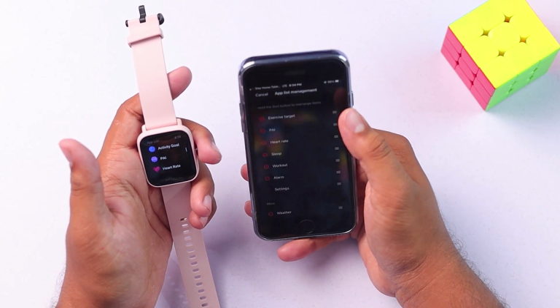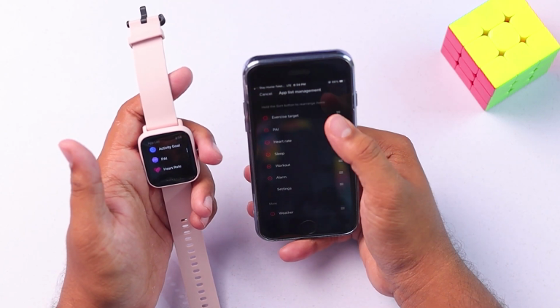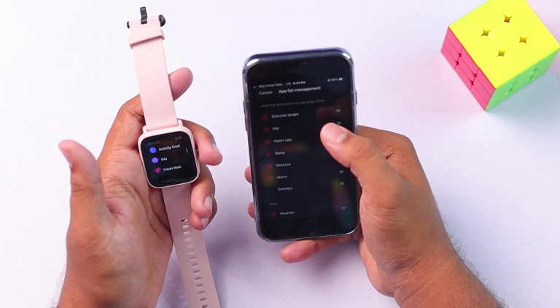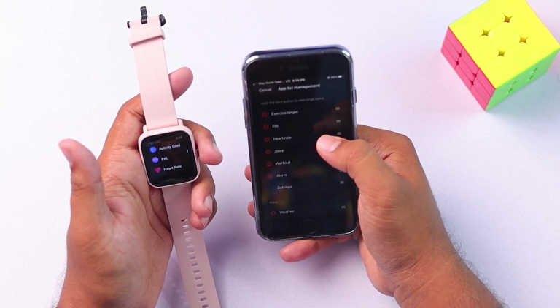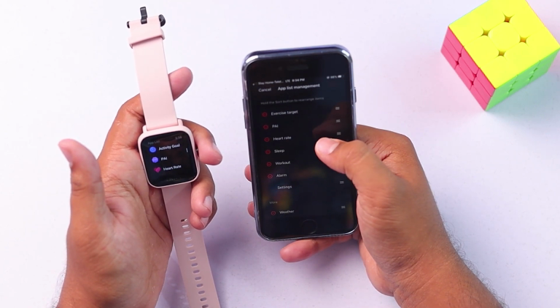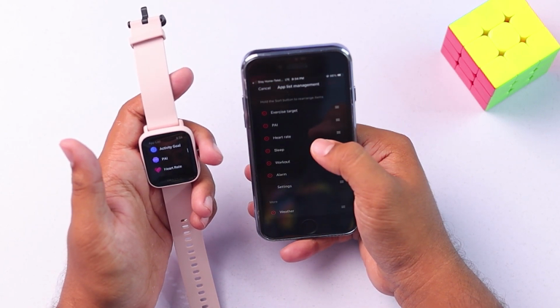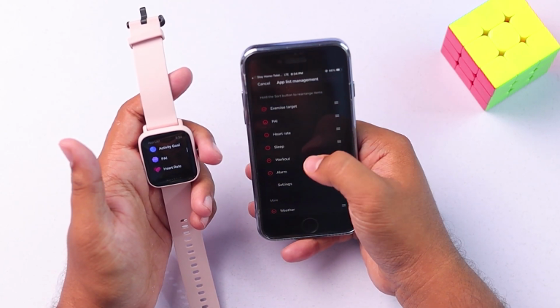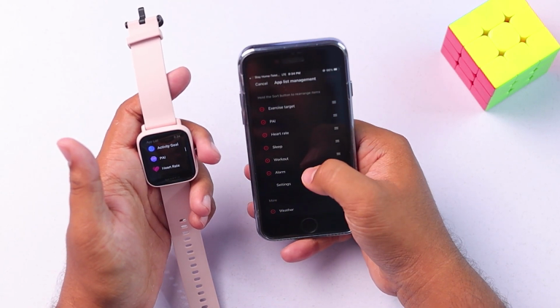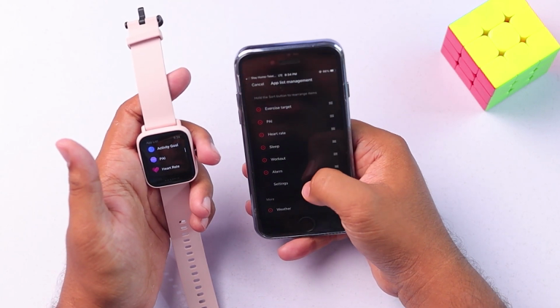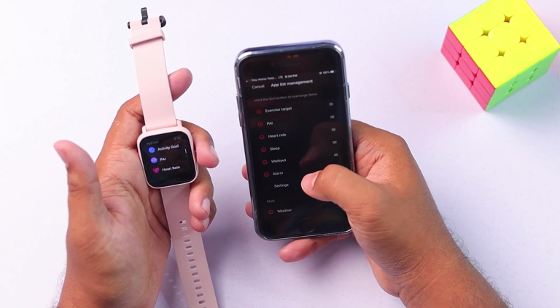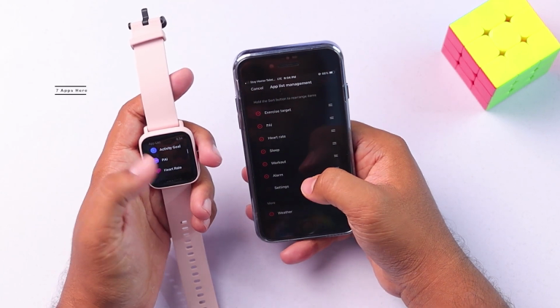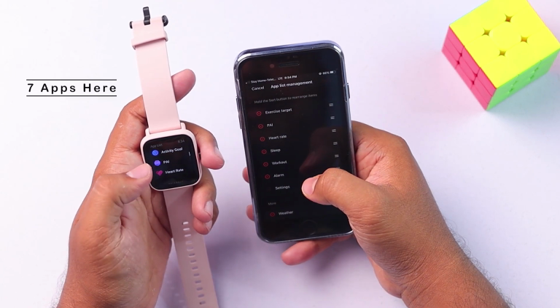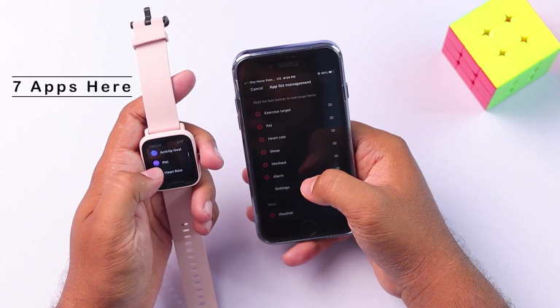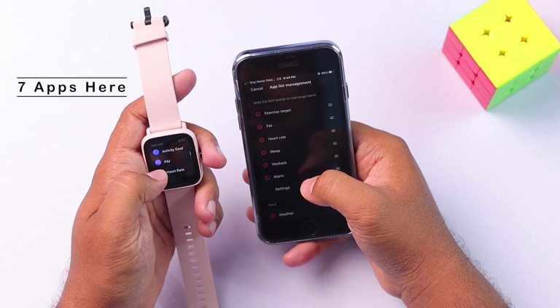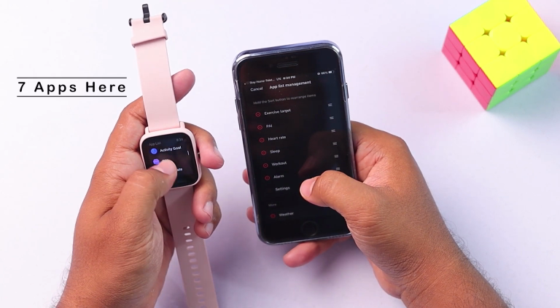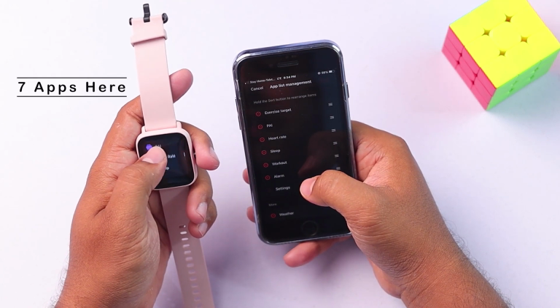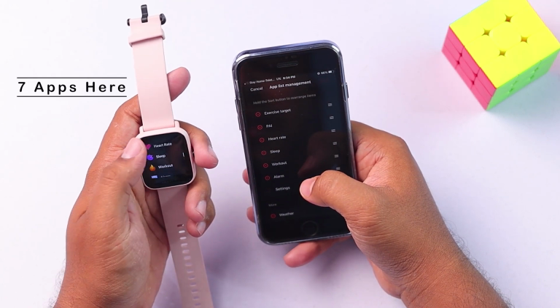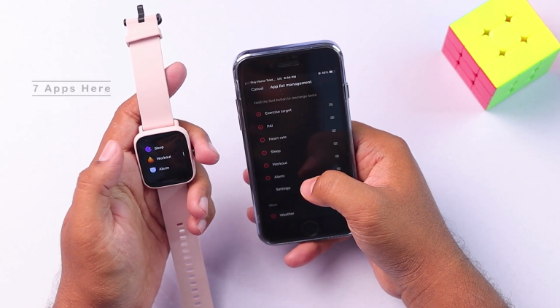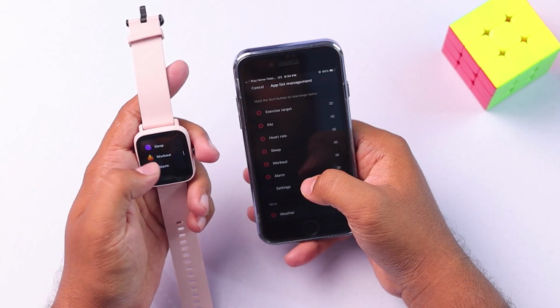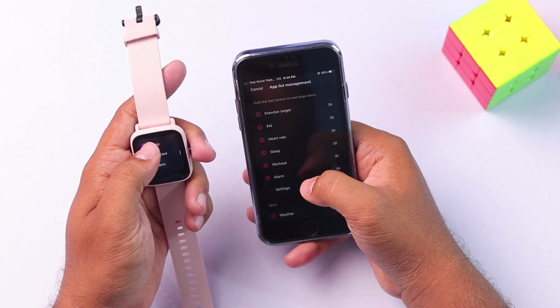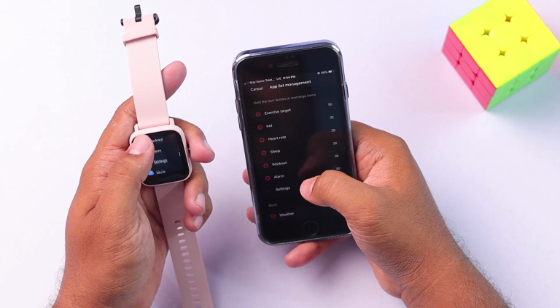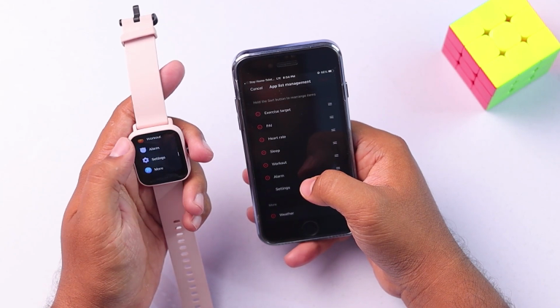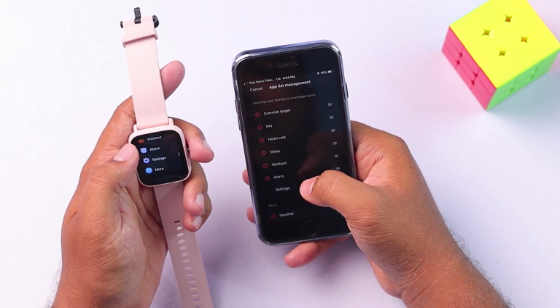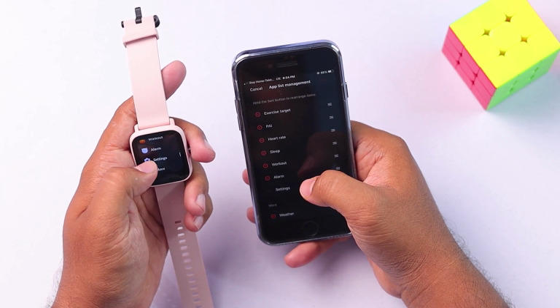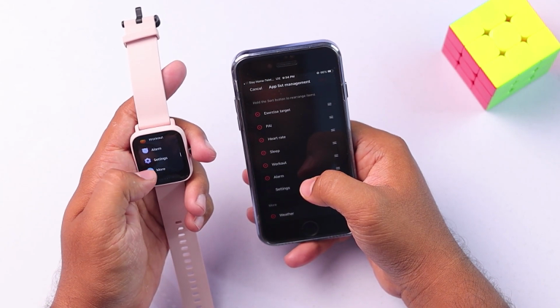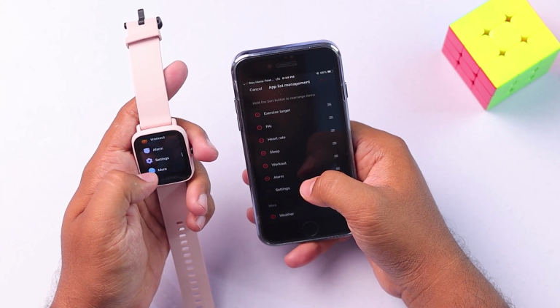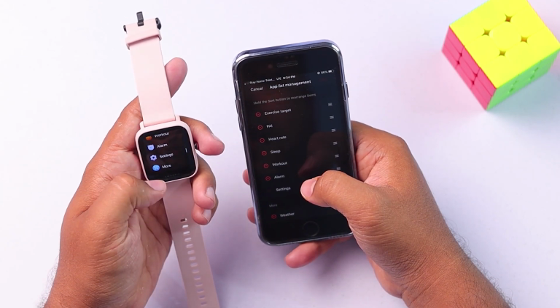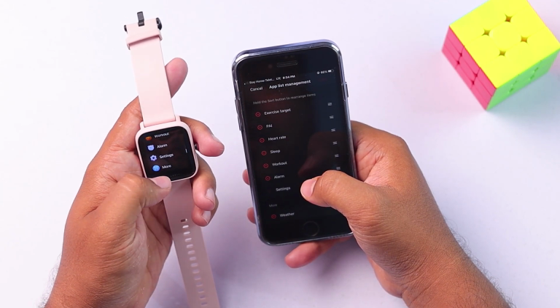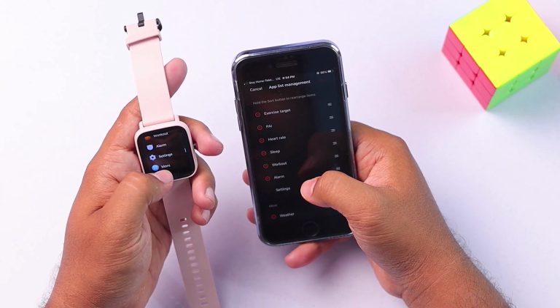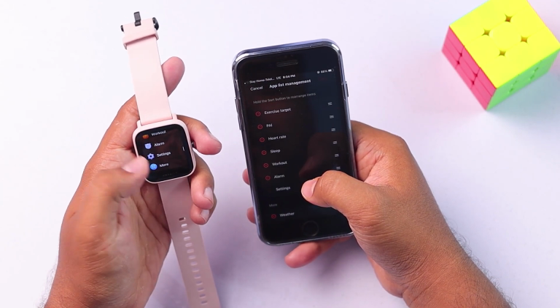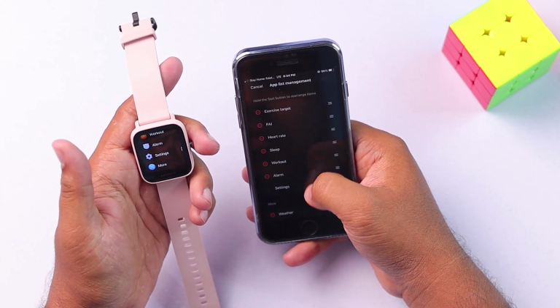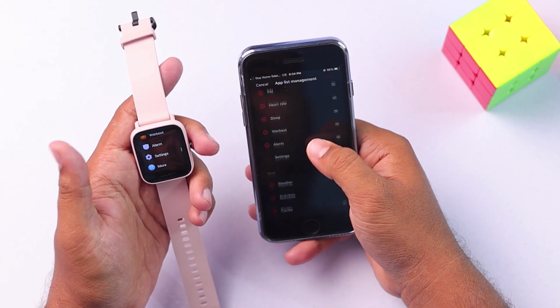There are 7 apps in the main menu, and then 8 more inside the 'More' folder.